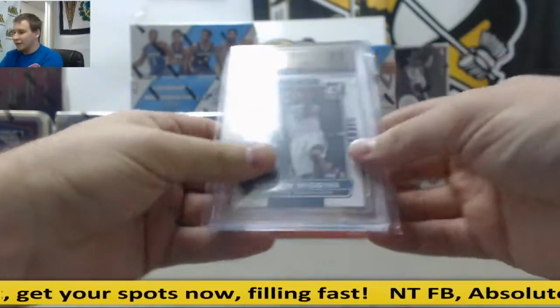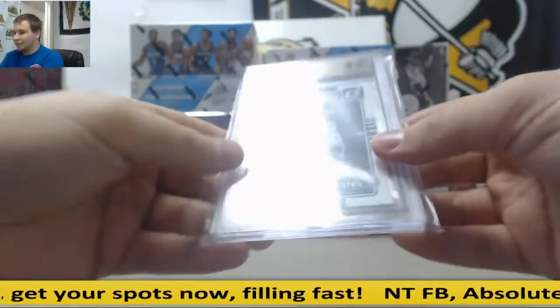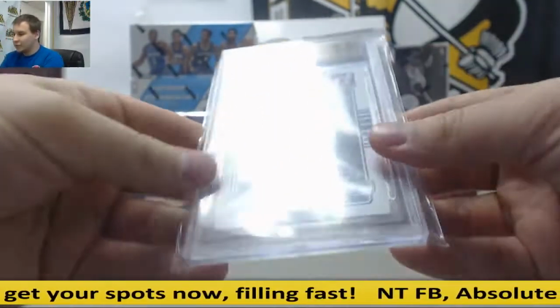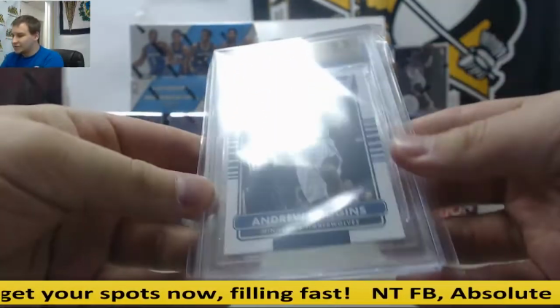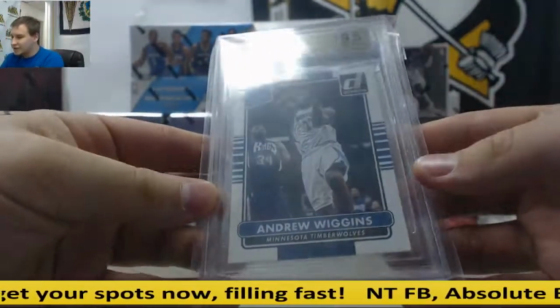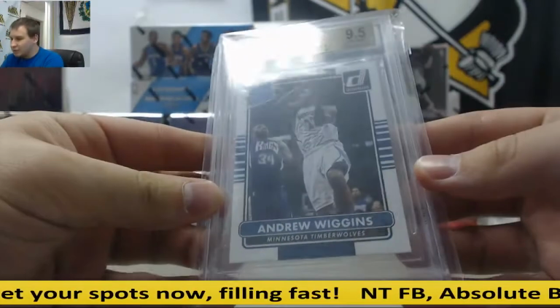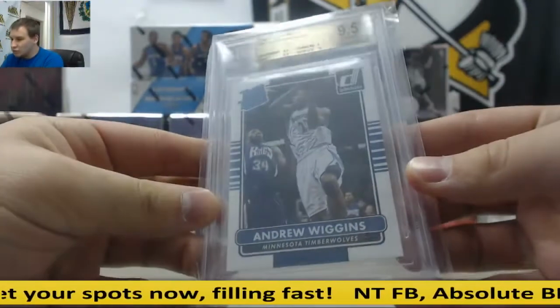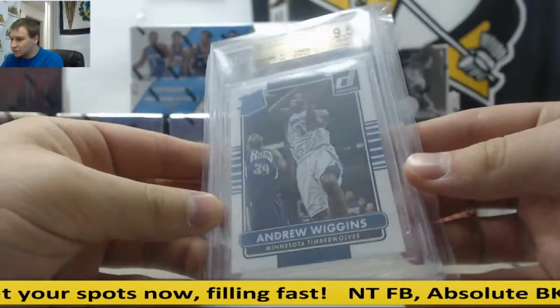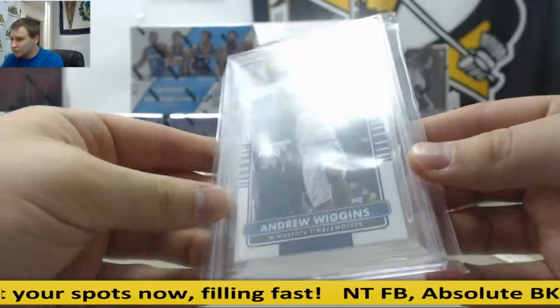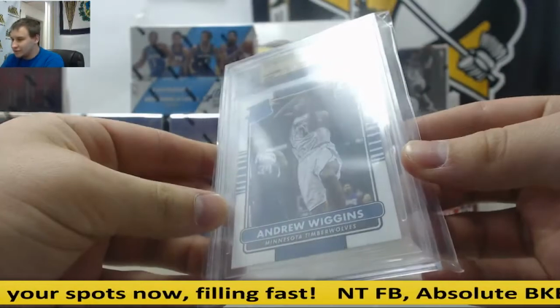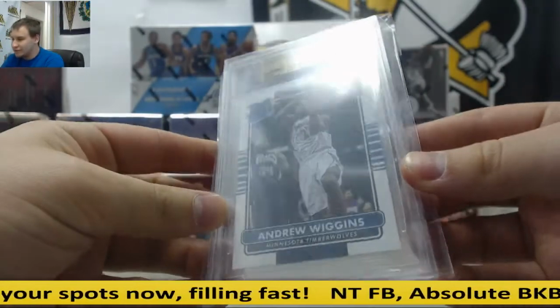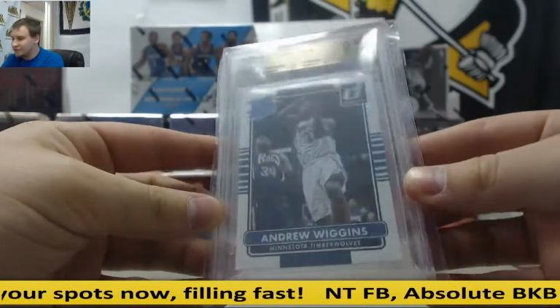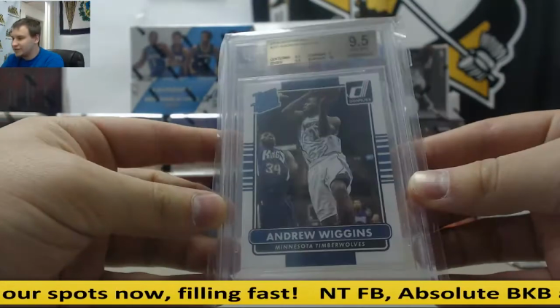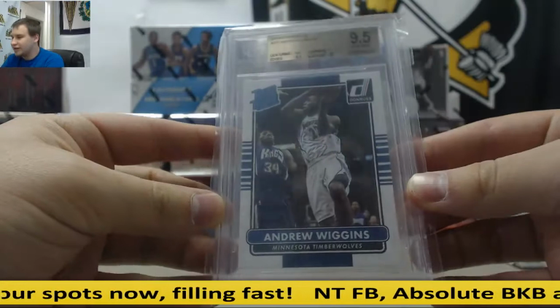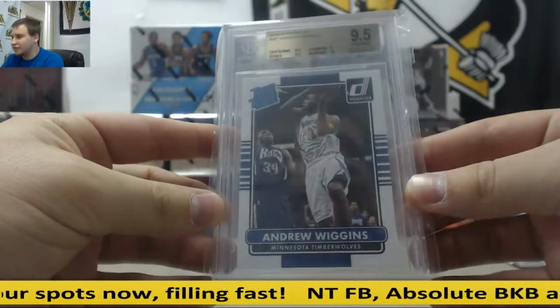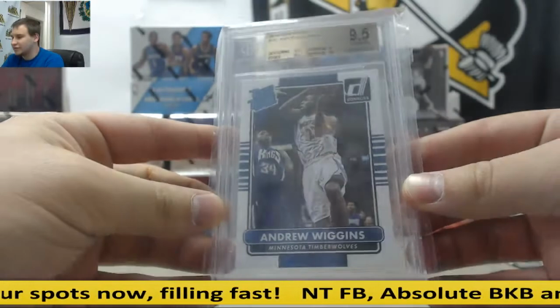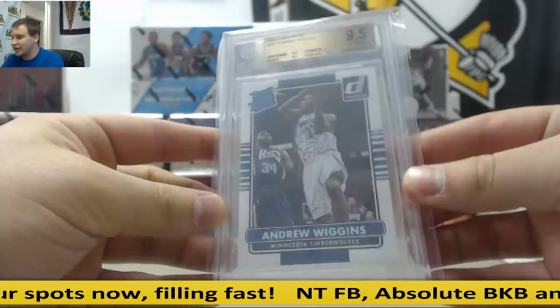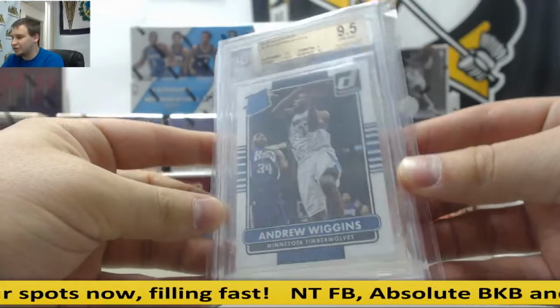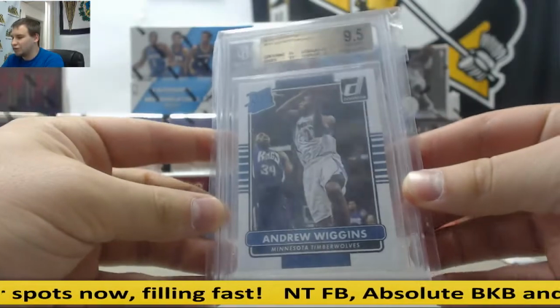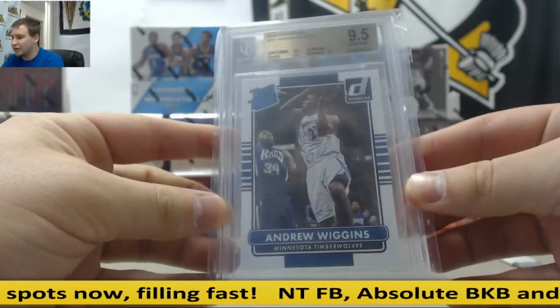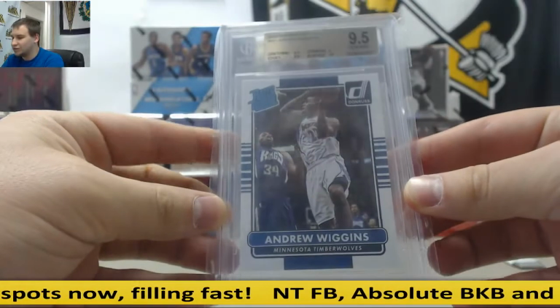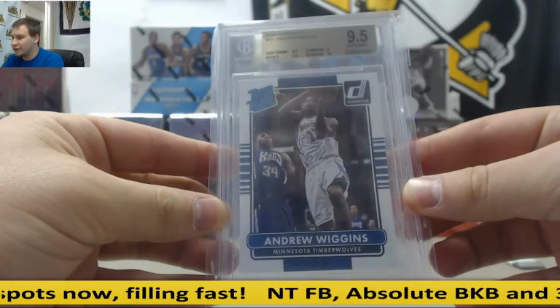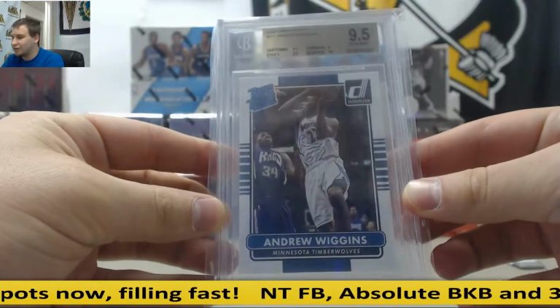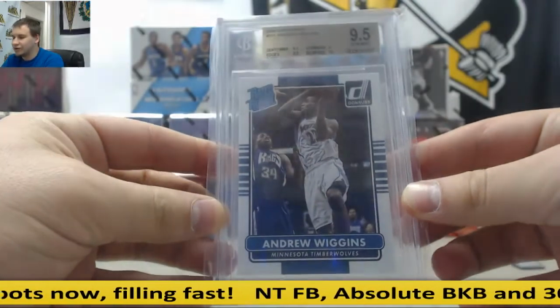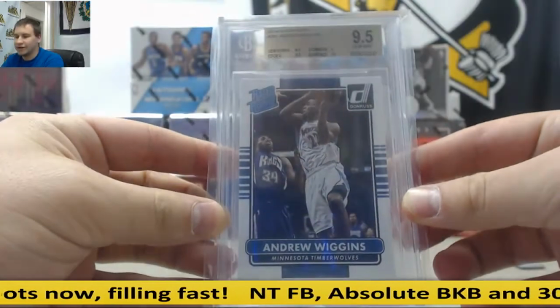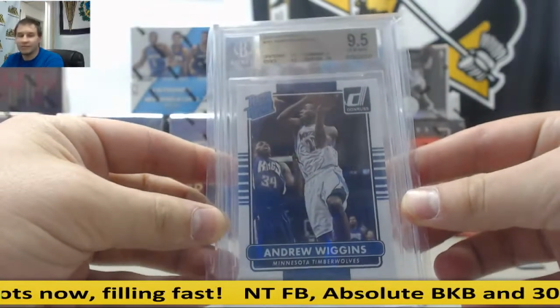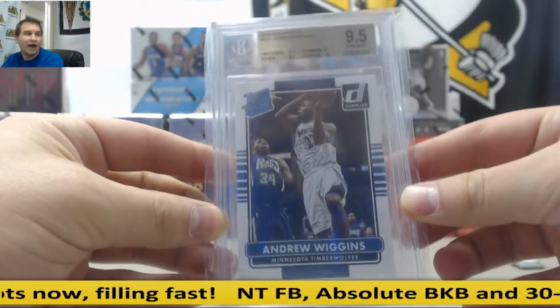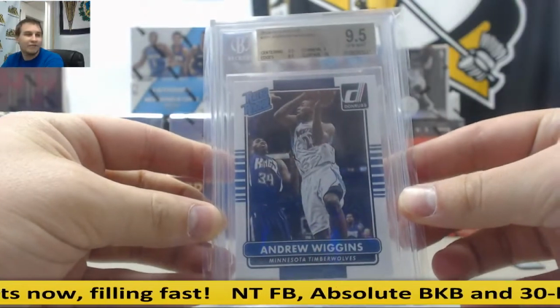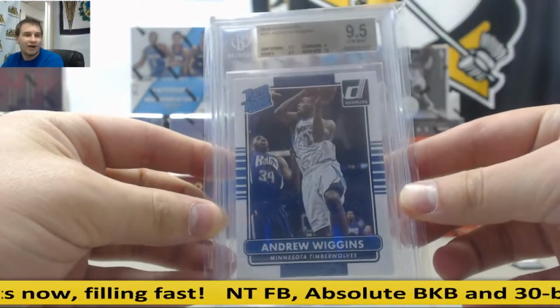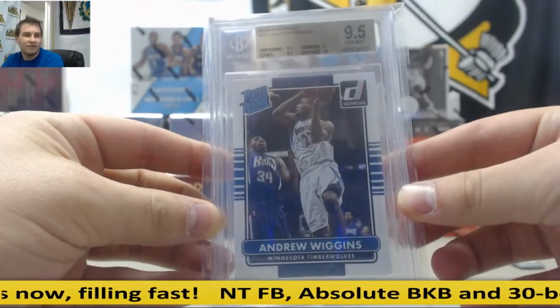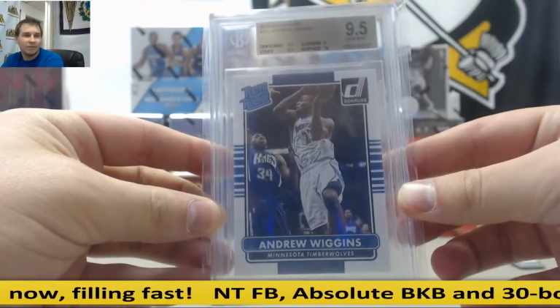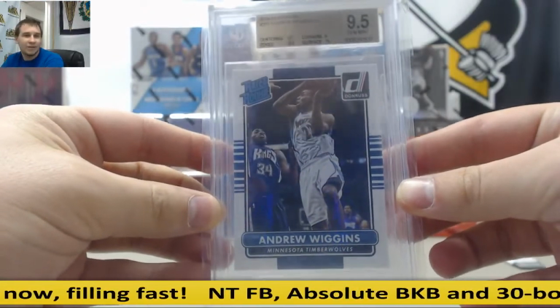For the T-Wolves, 14-15 Donruss, Andrew Wiggins rated rookie — Gem Mint 9.5.